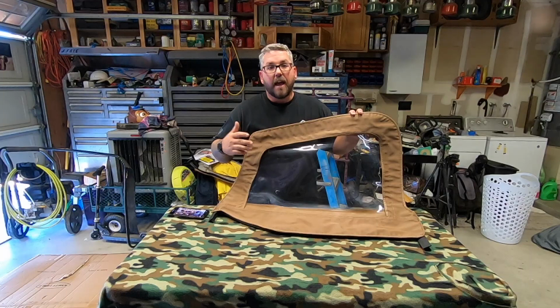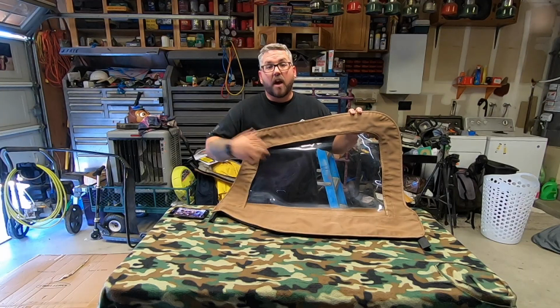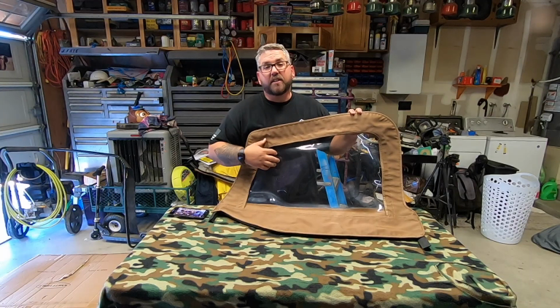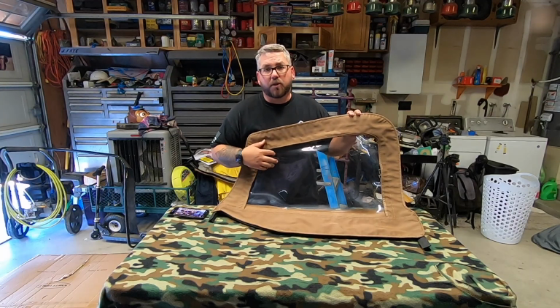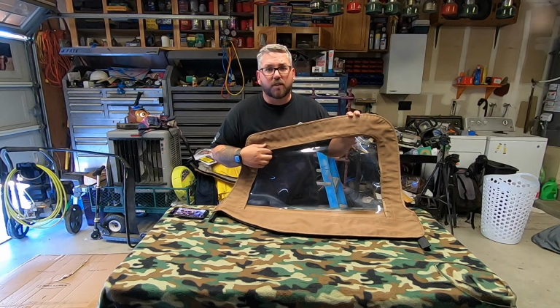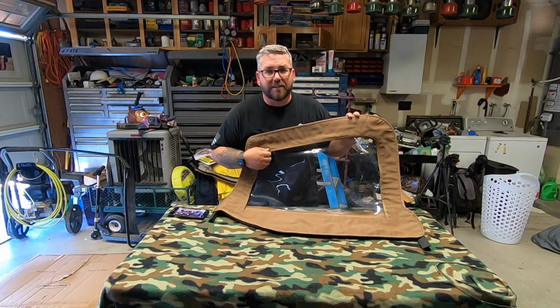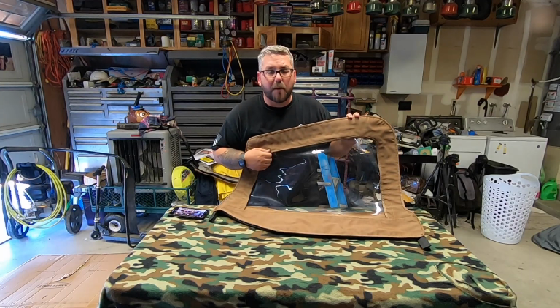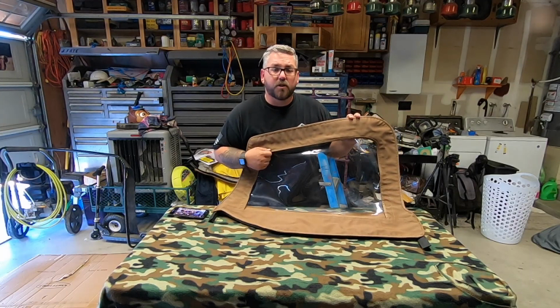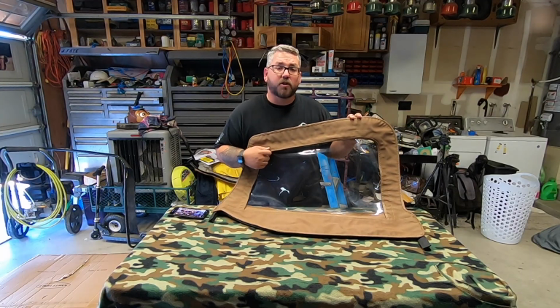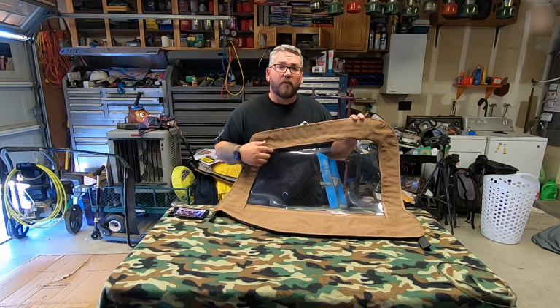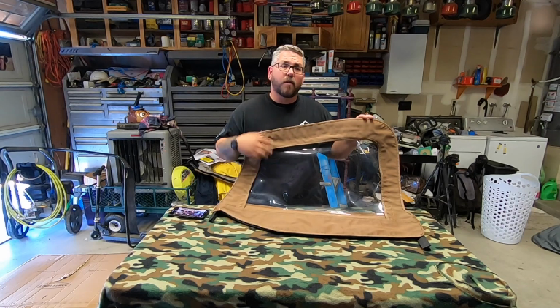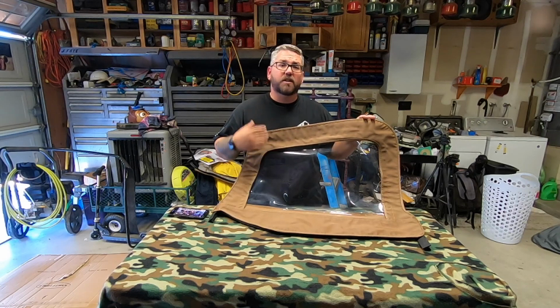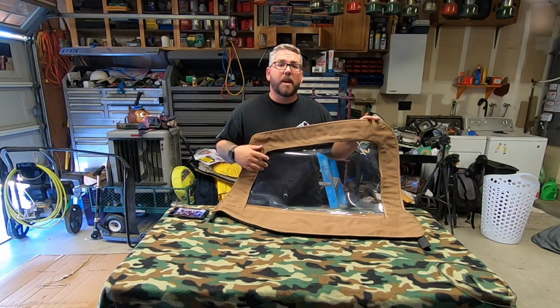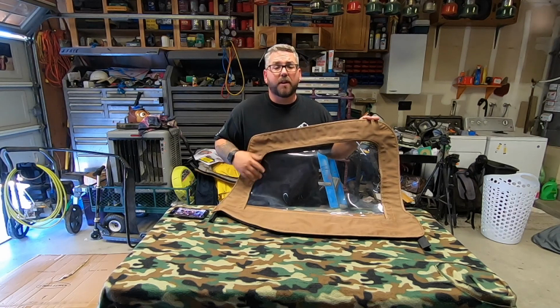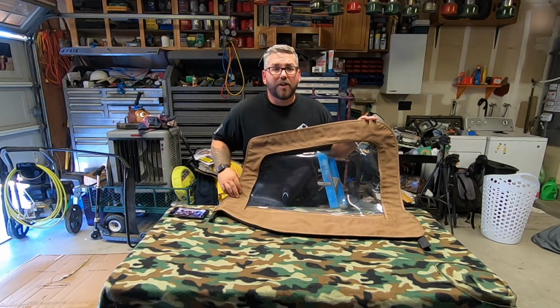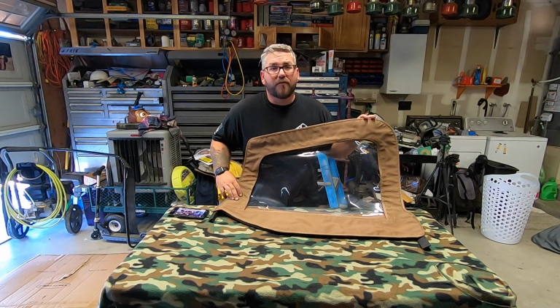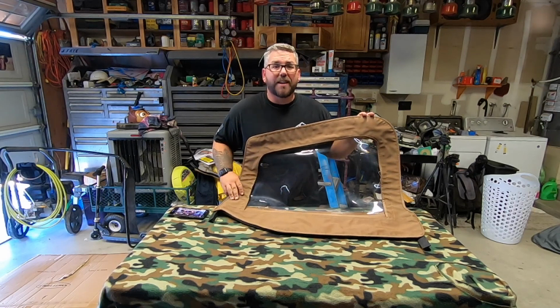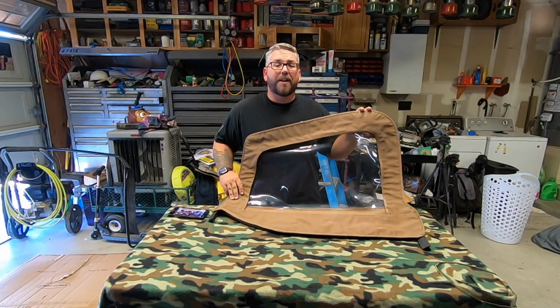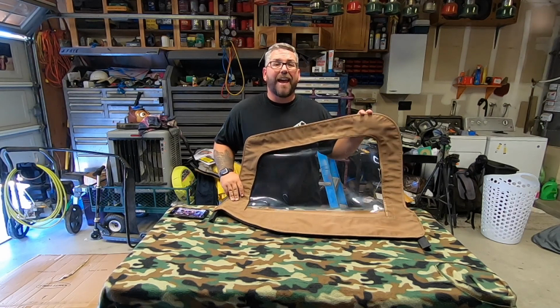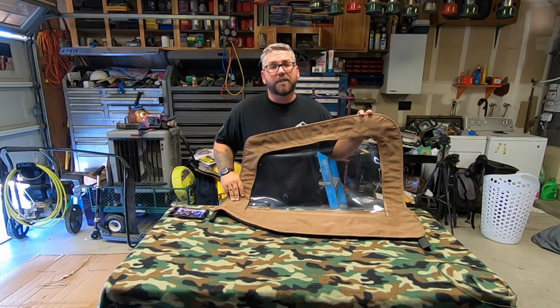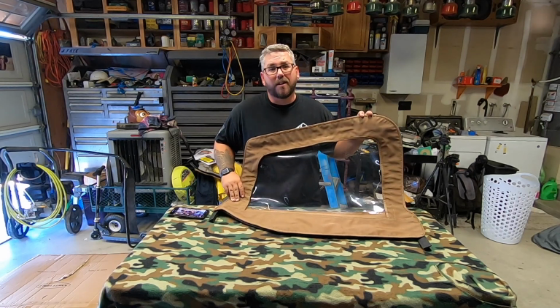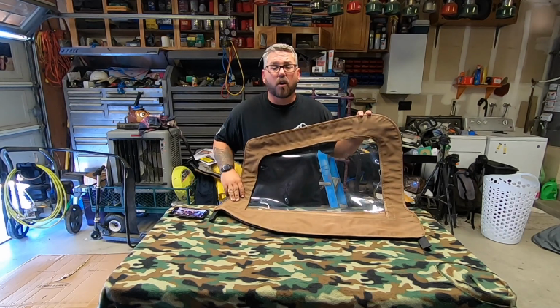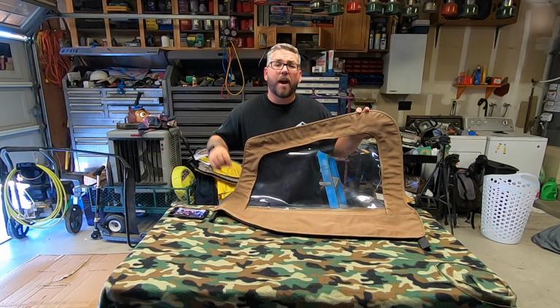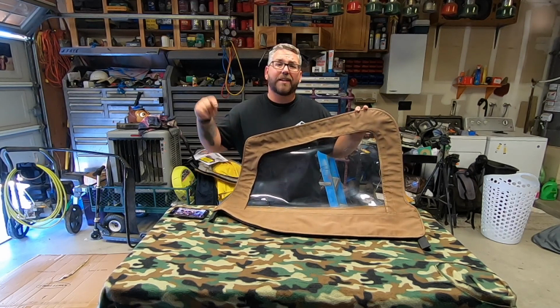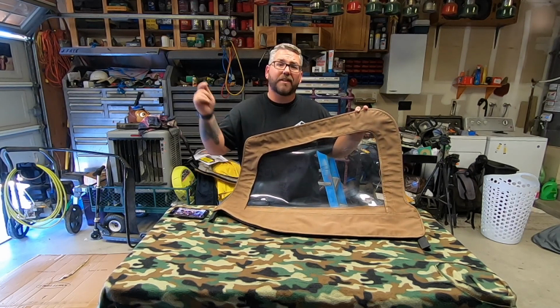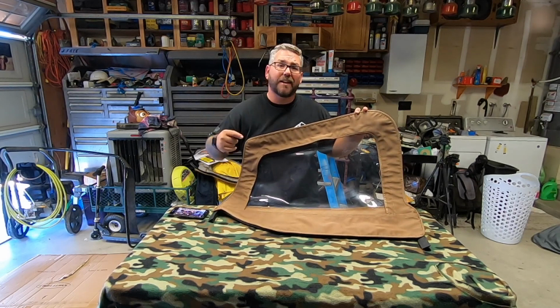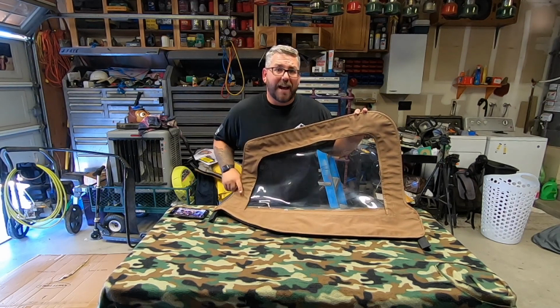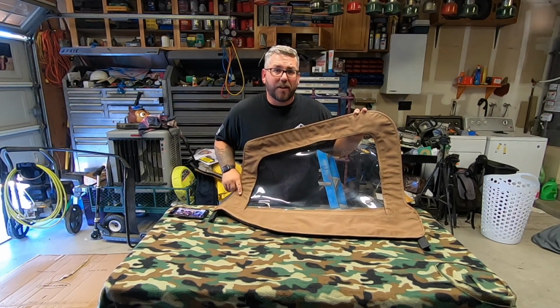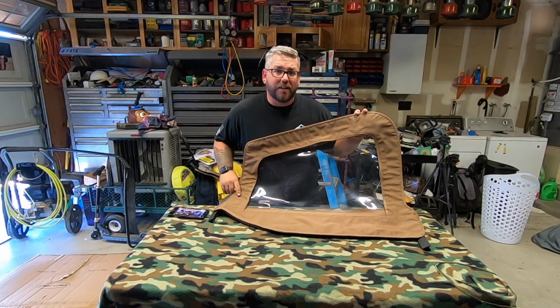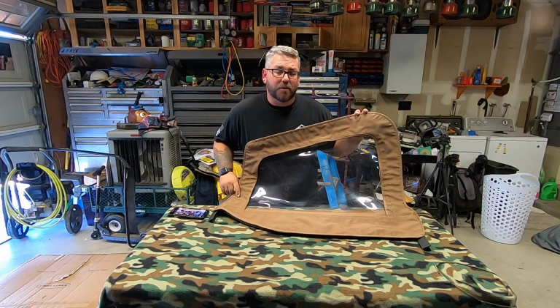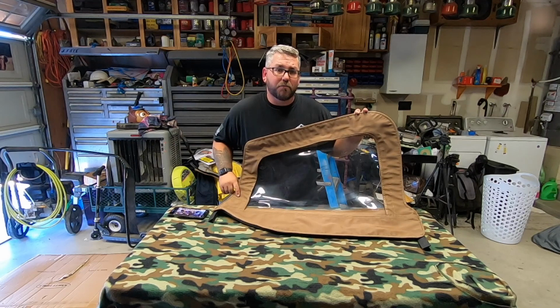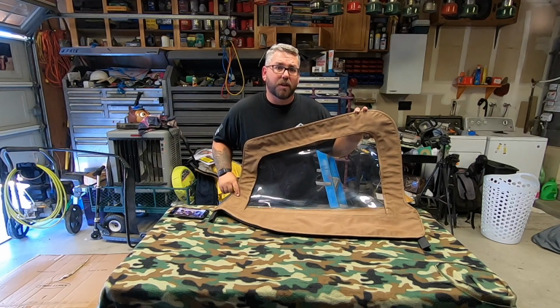Now these upper door skins that I purchased are from Smittybilt. You can find them on Amazon — I'll go ahead and leave a link down in the description below.